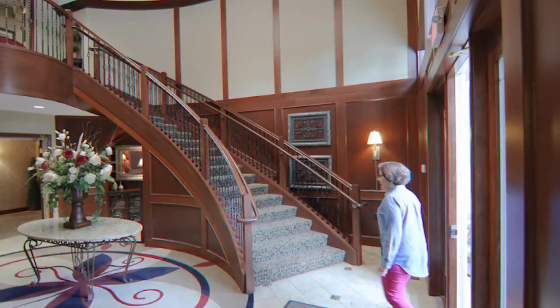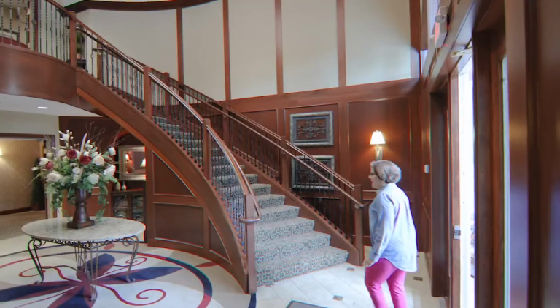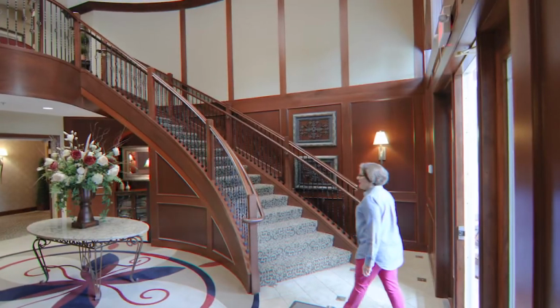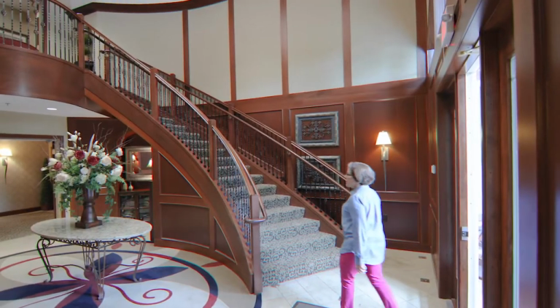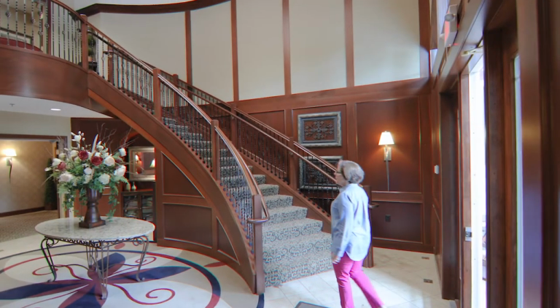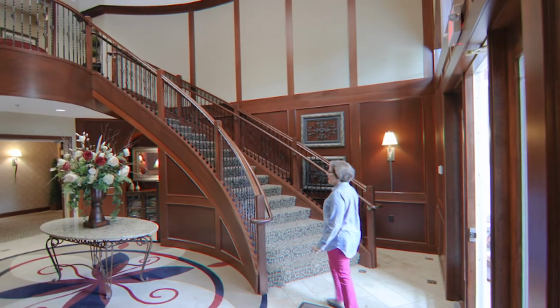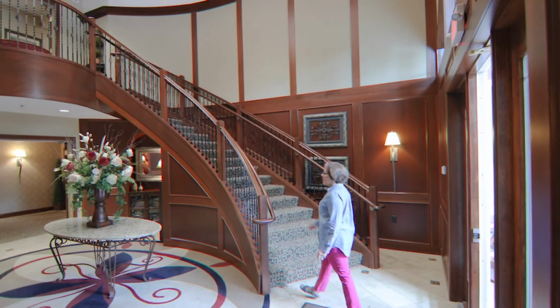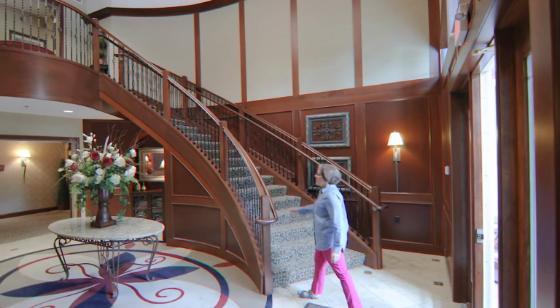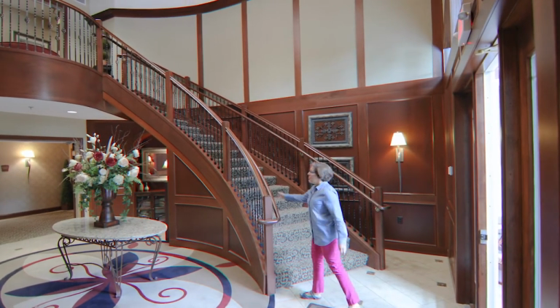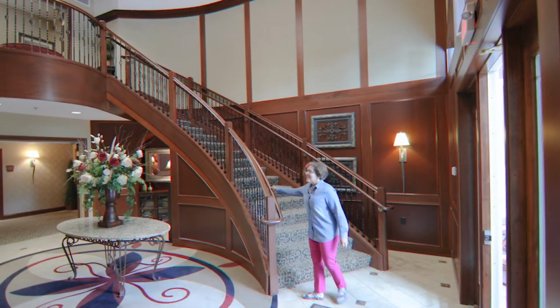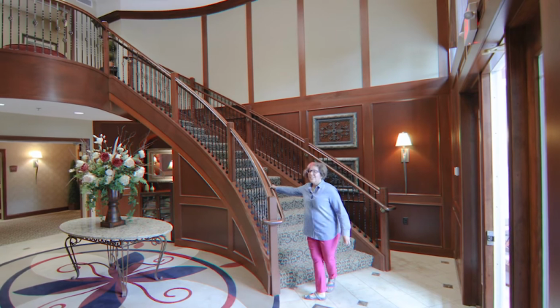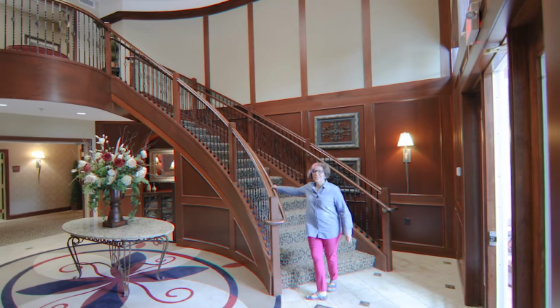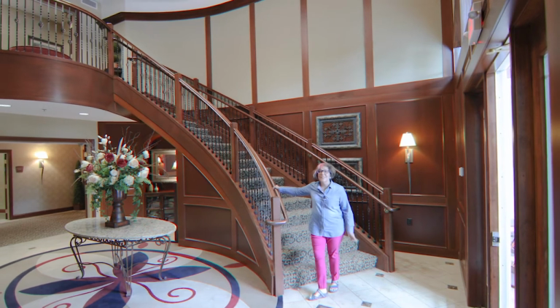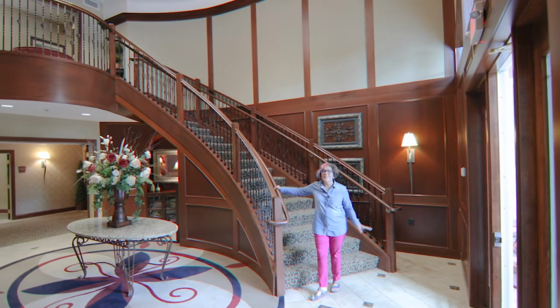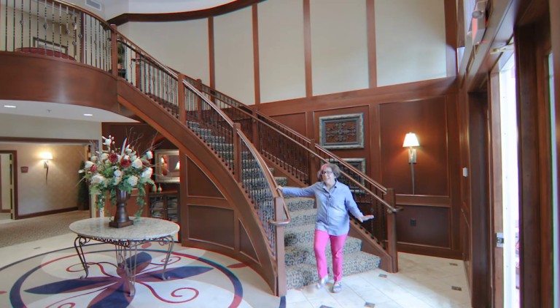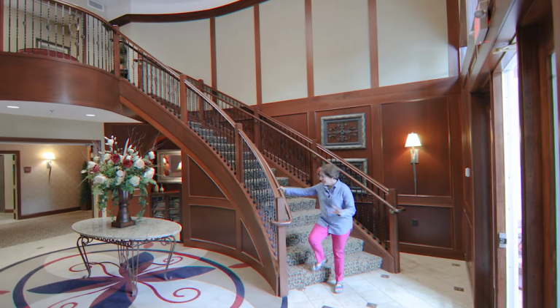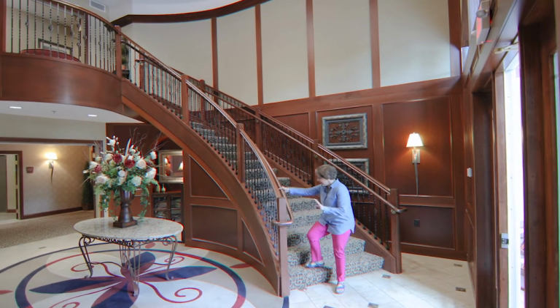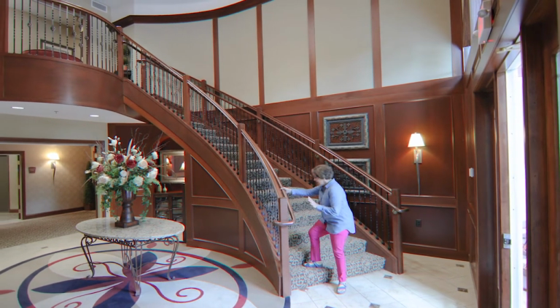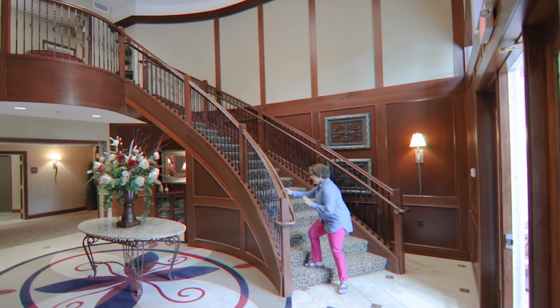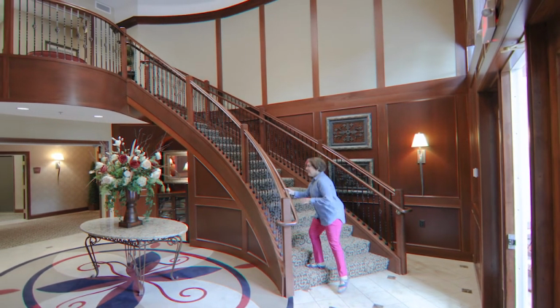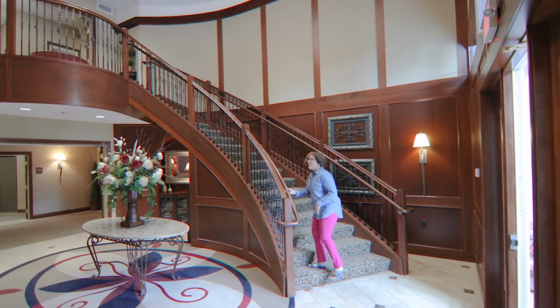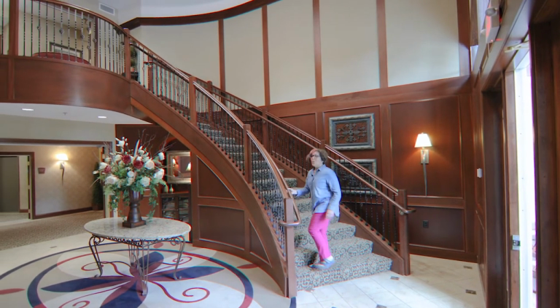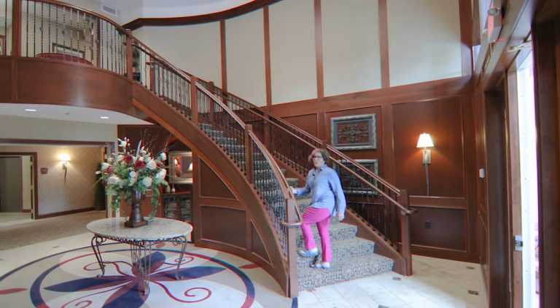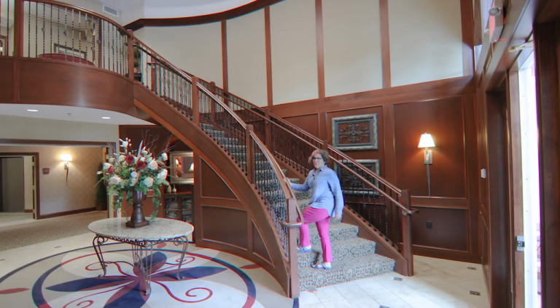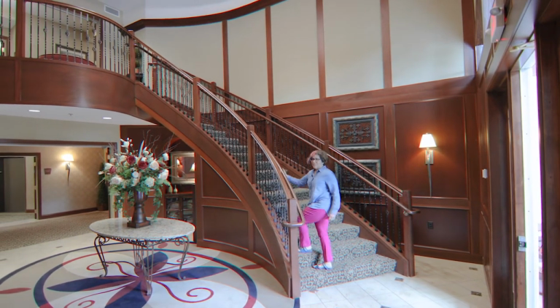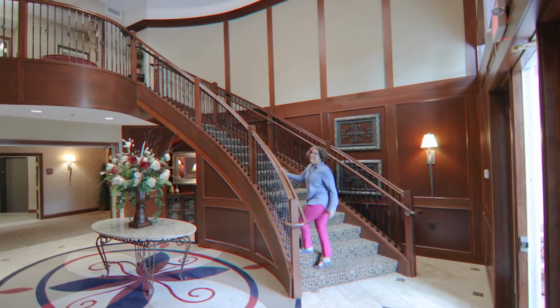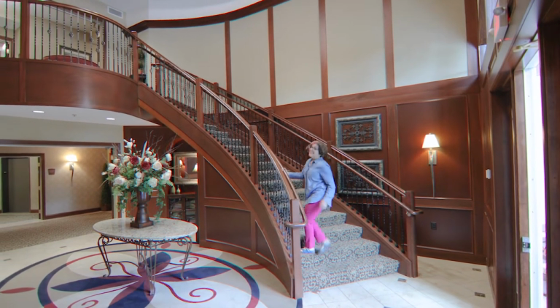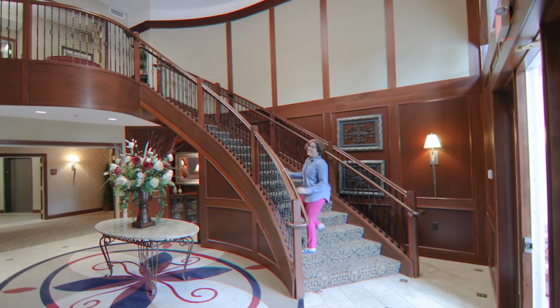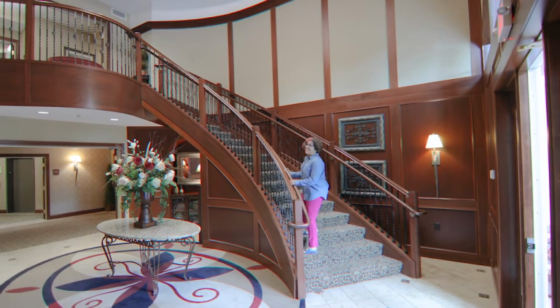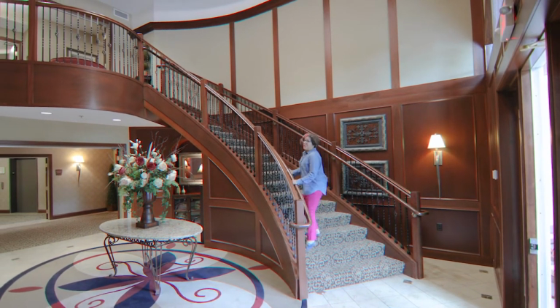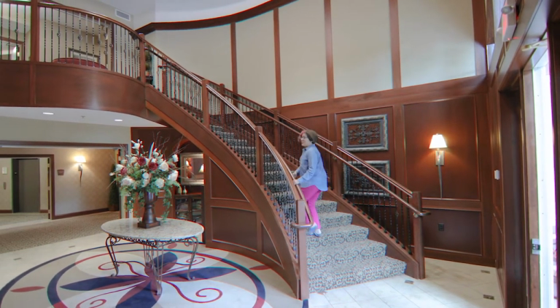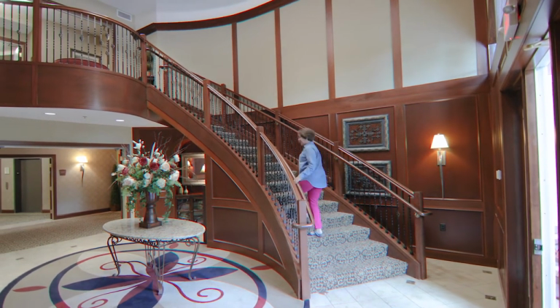And as you walk in, as you can tell, the lobby is gorgeous. Let's see the unit.